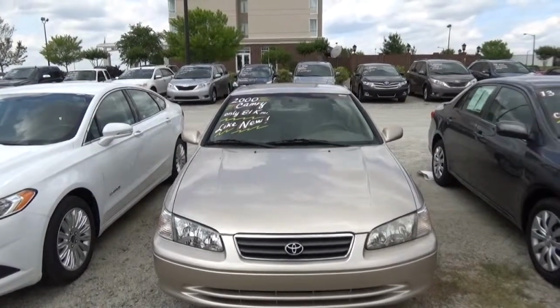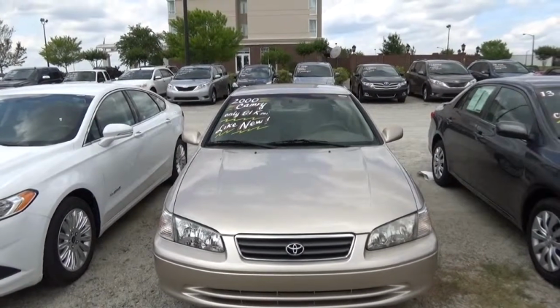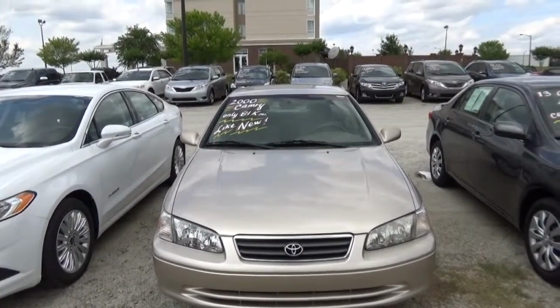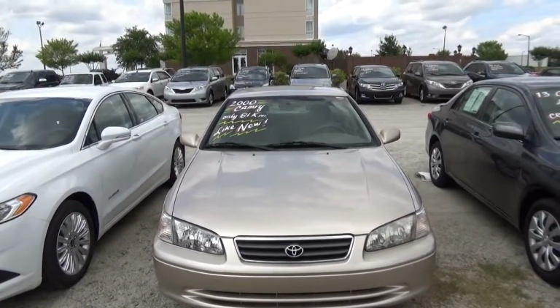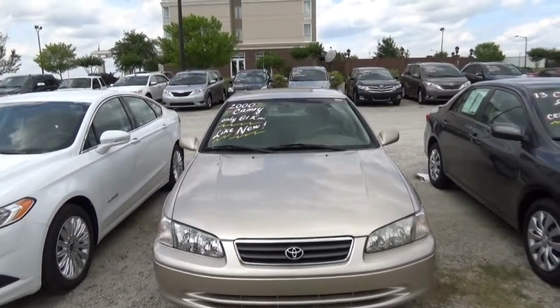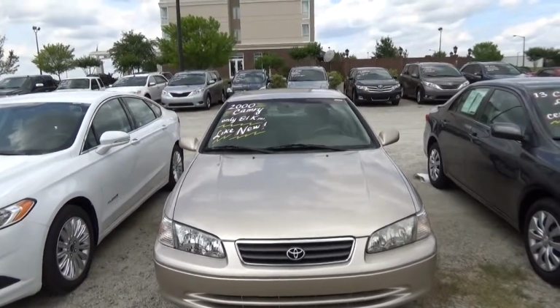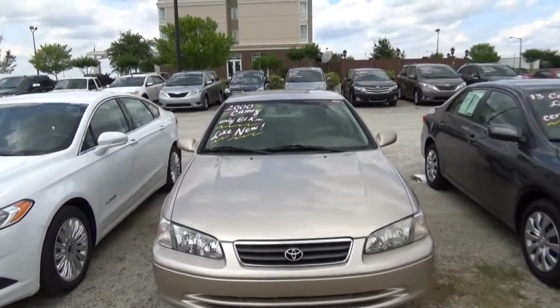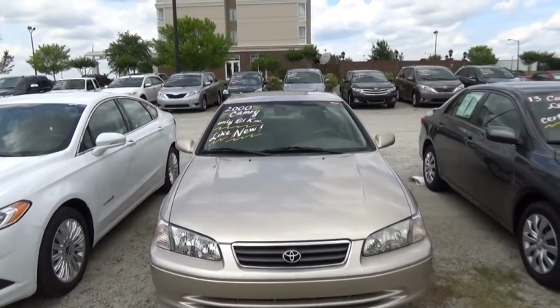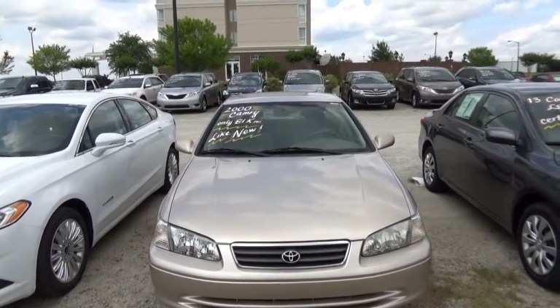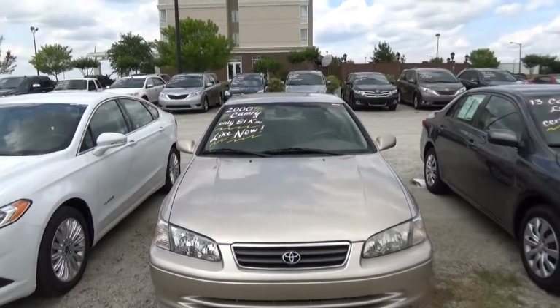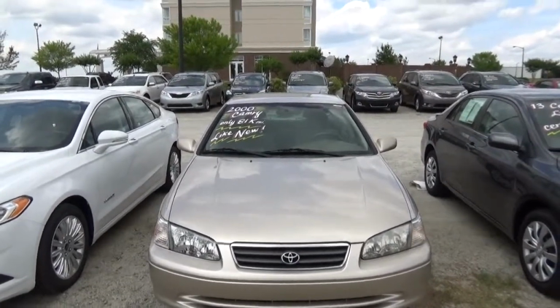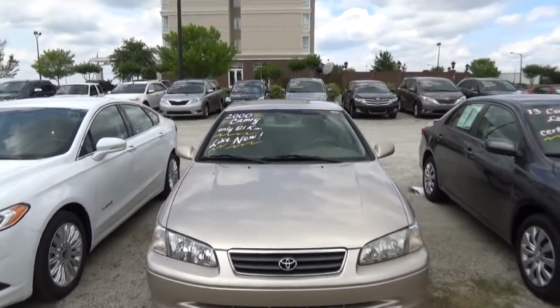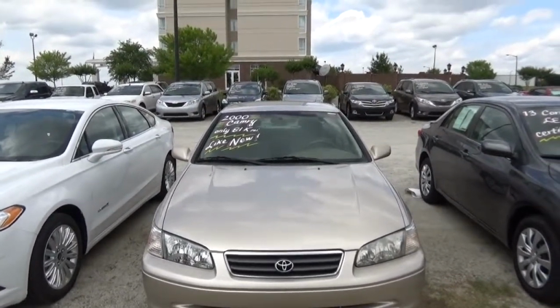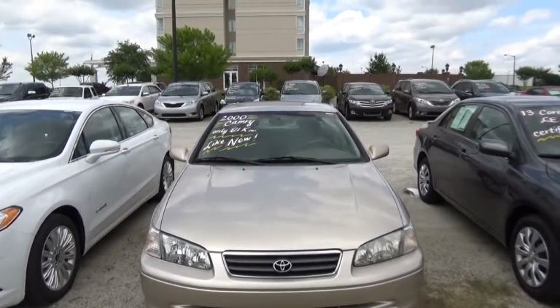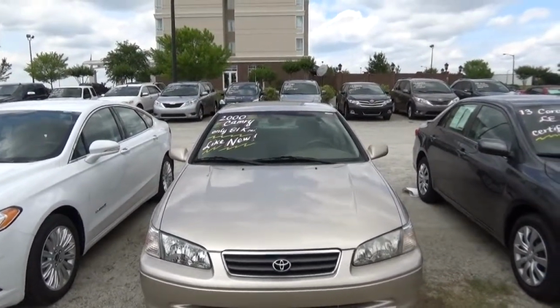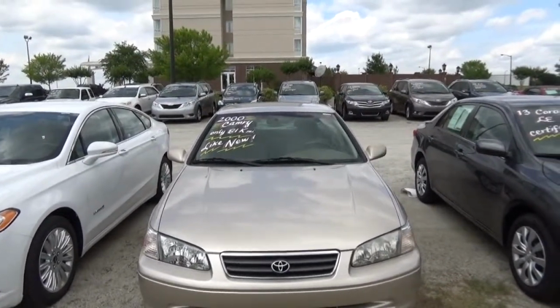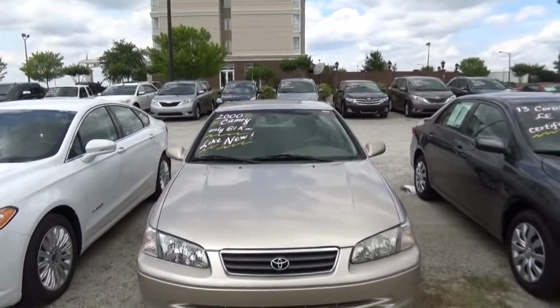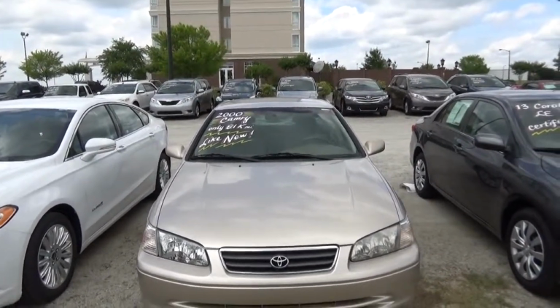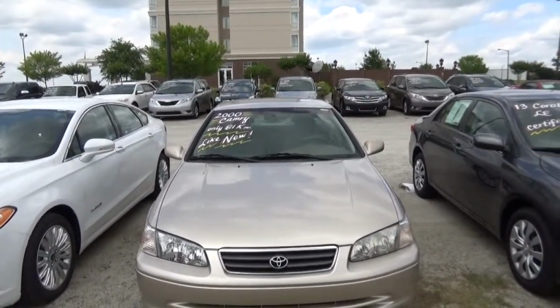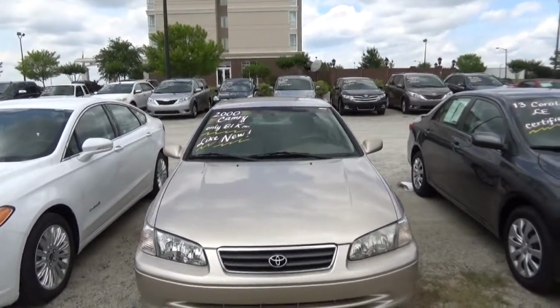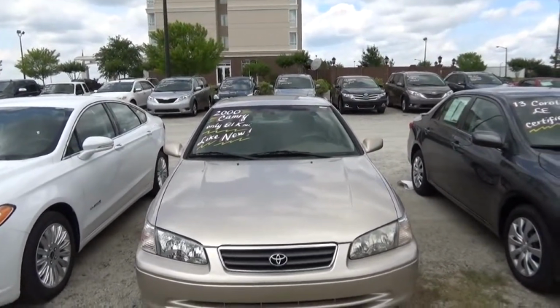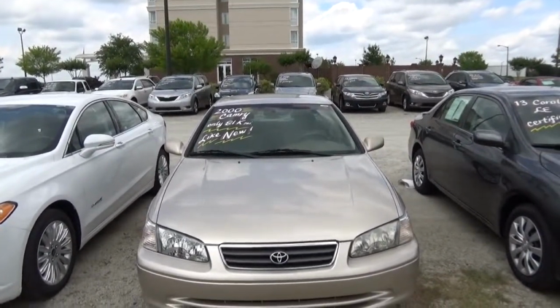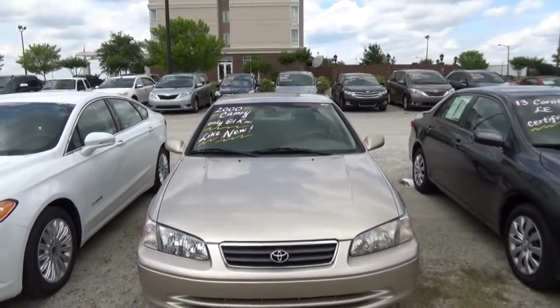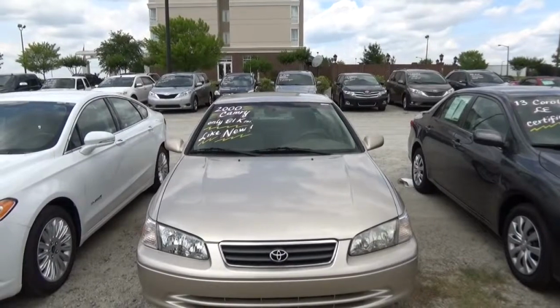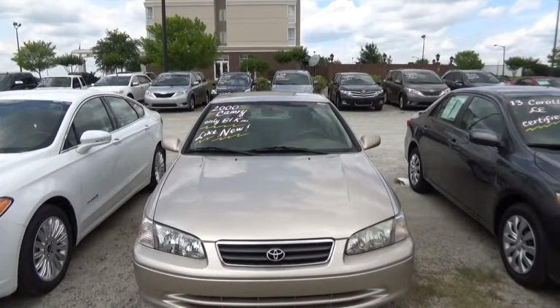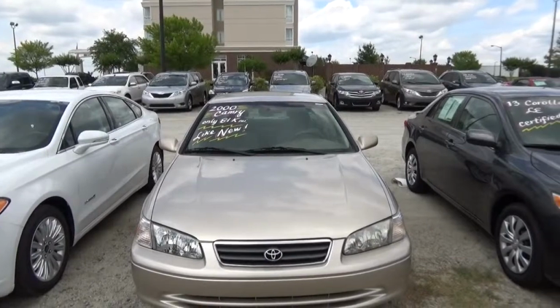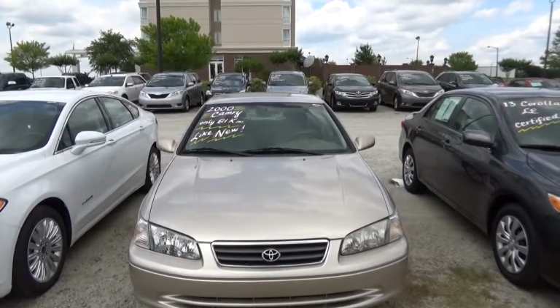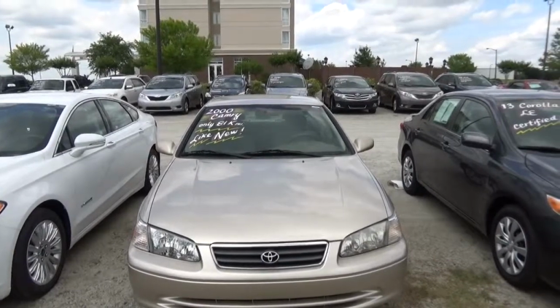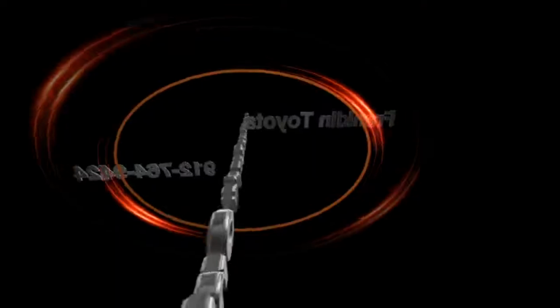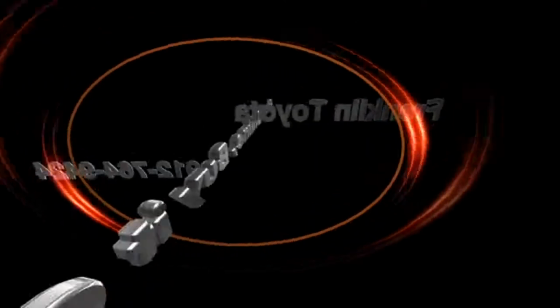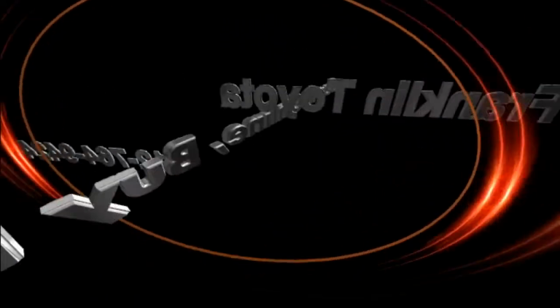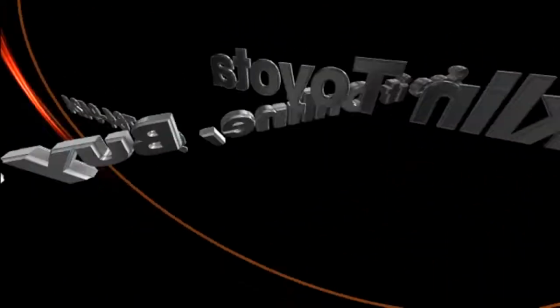Hope this helps you with making your decision. Big Papa, Franklin Toyota.